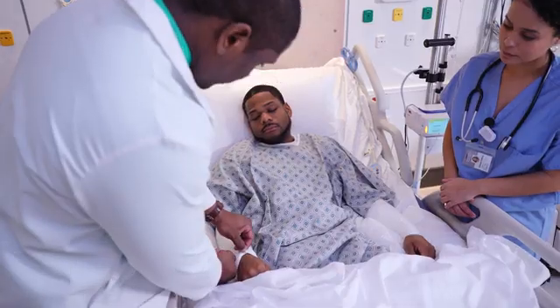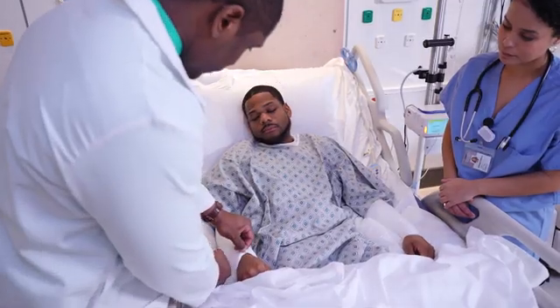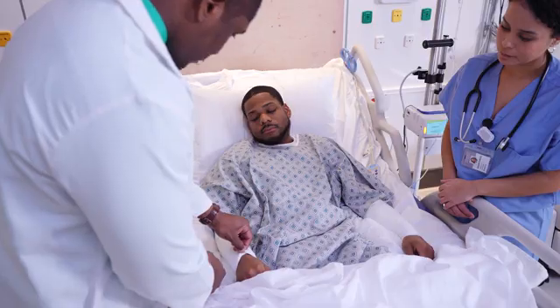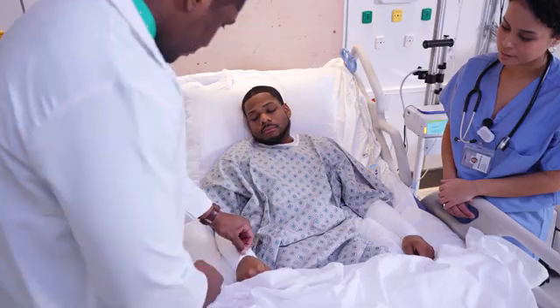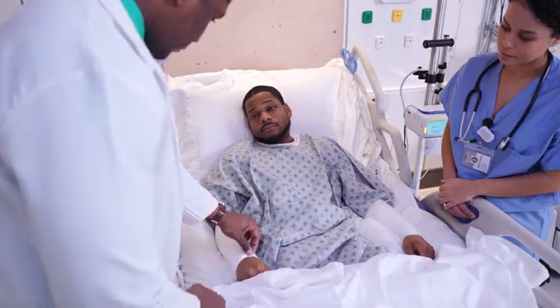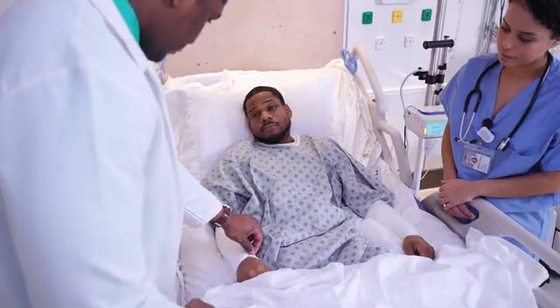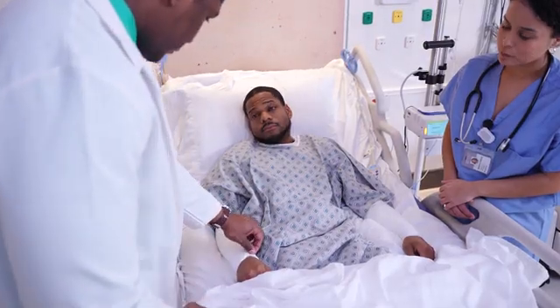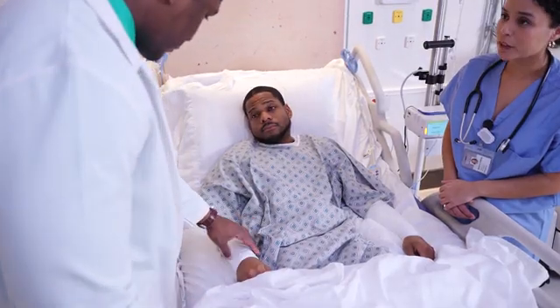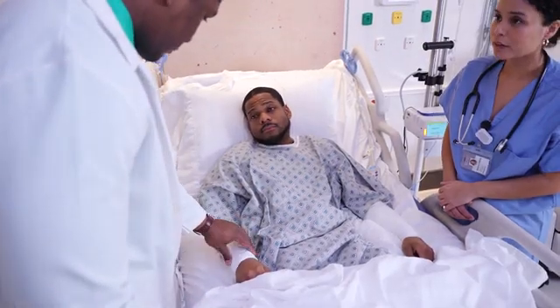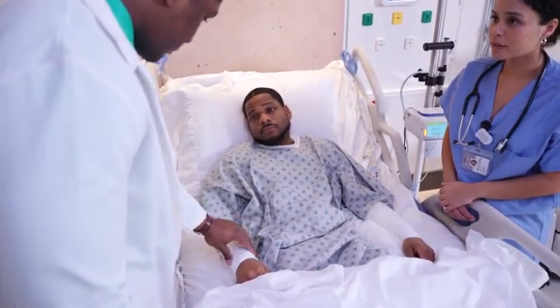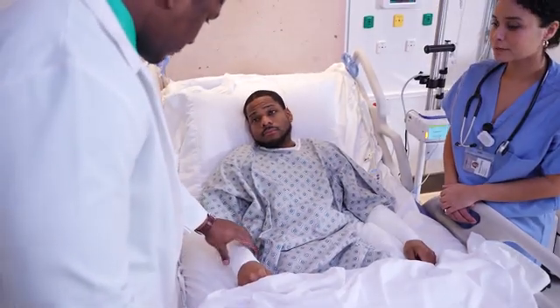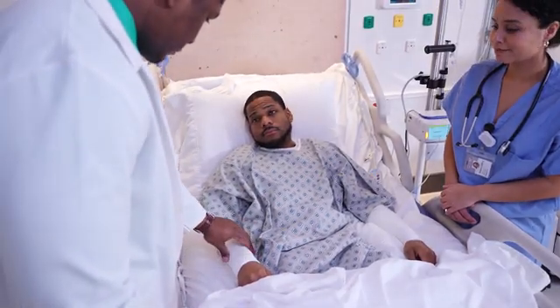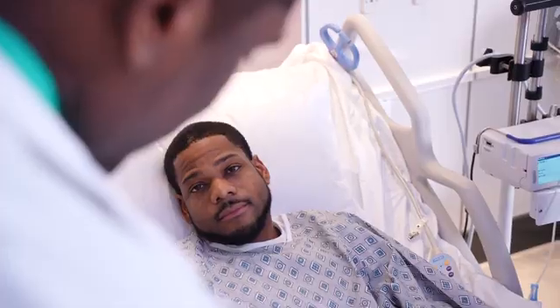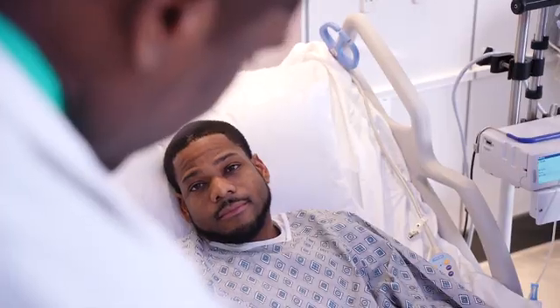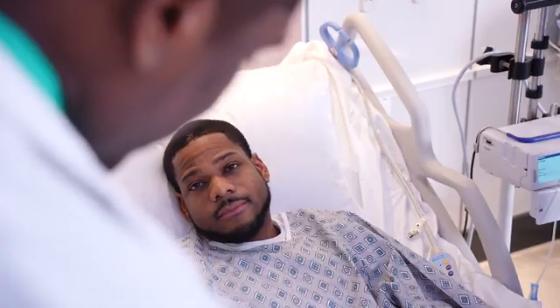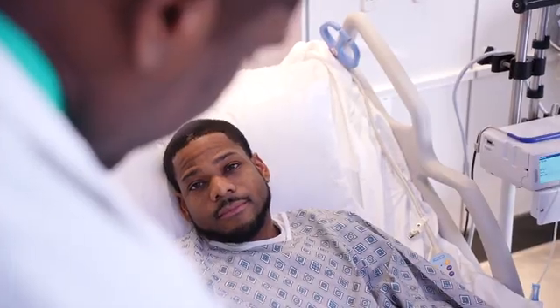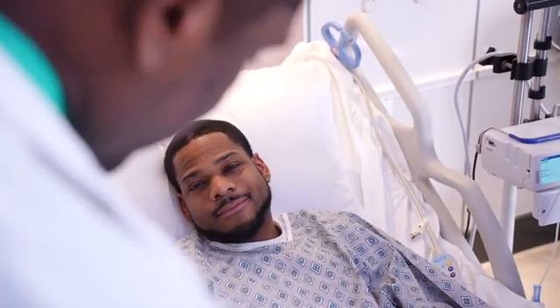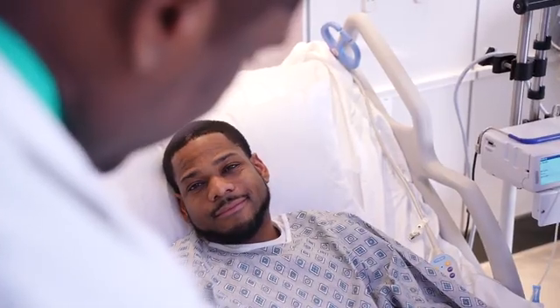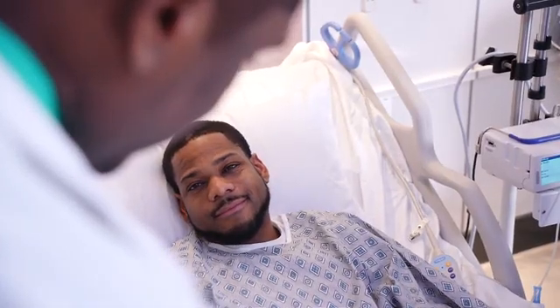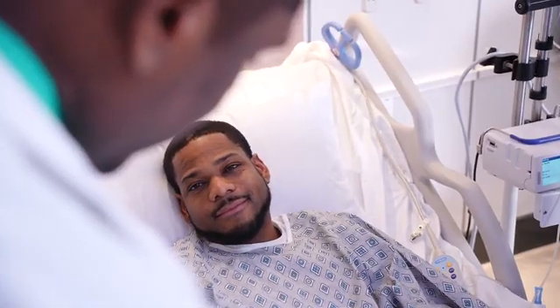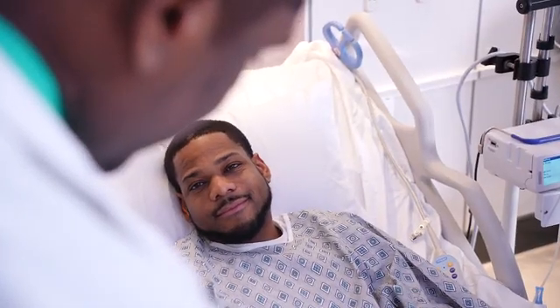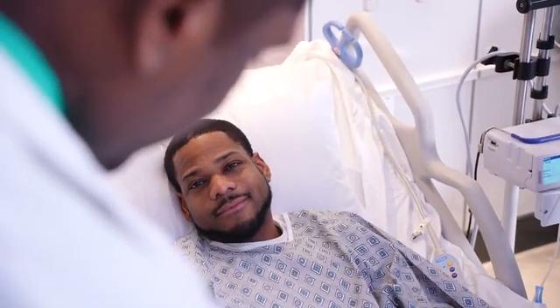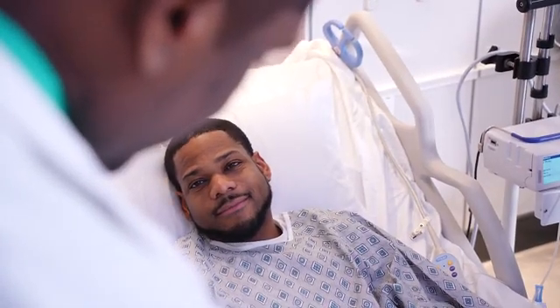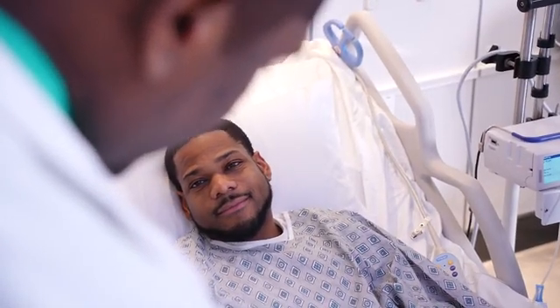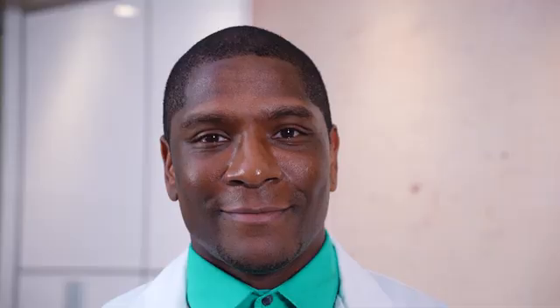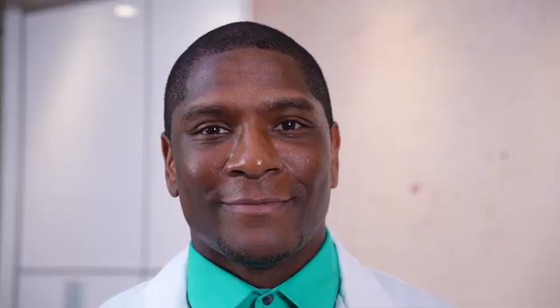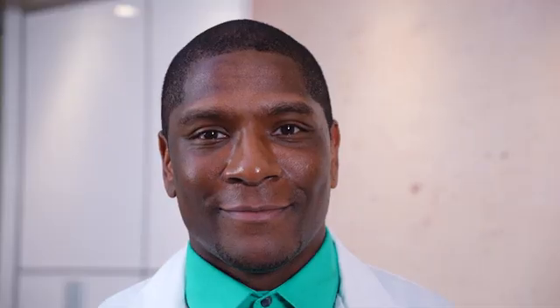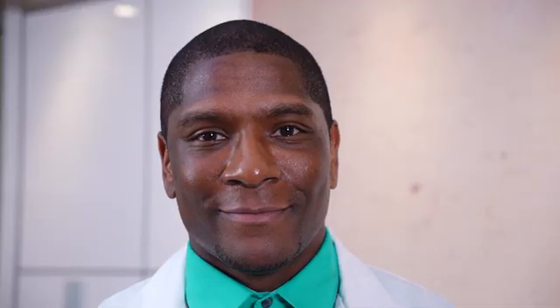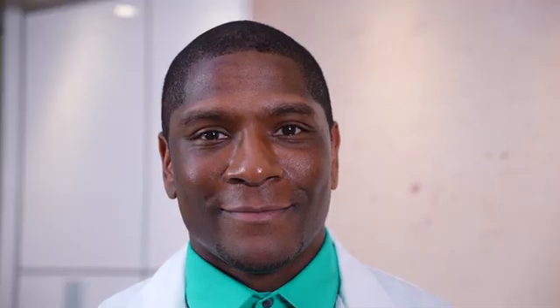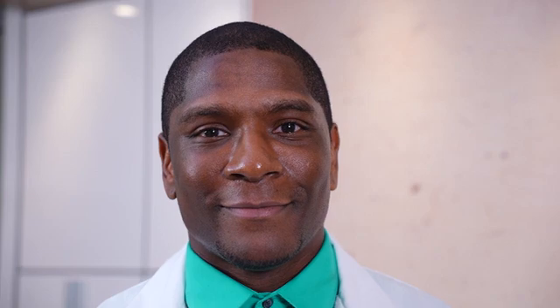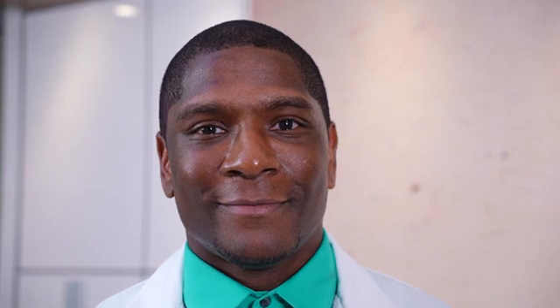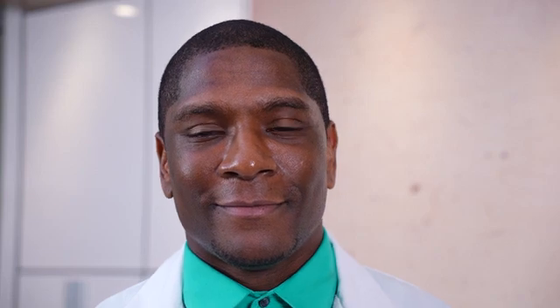Elevate the healing process for patients and care teams with the Invella Air Fluidized Therapy System and see what elevated healing could mean for you.